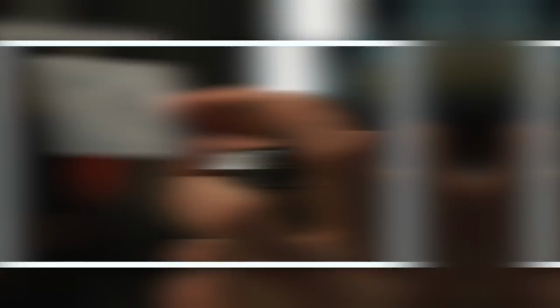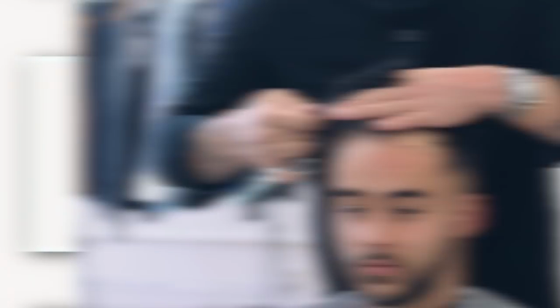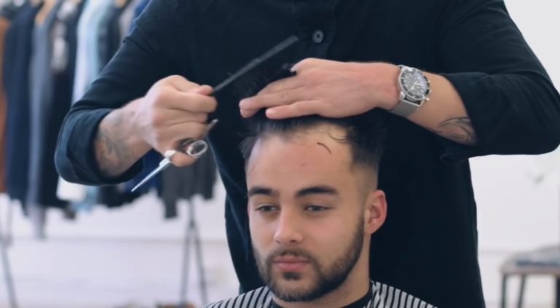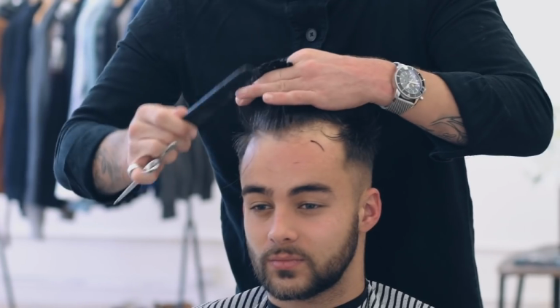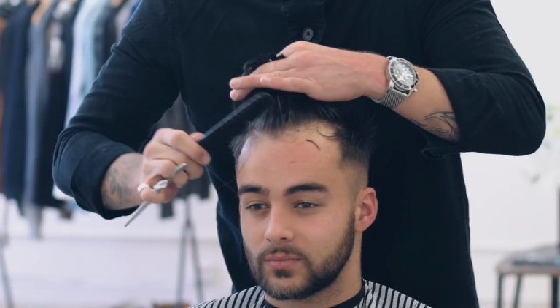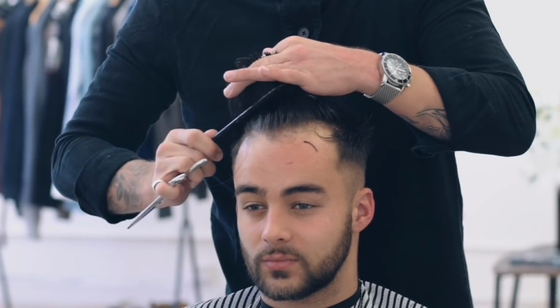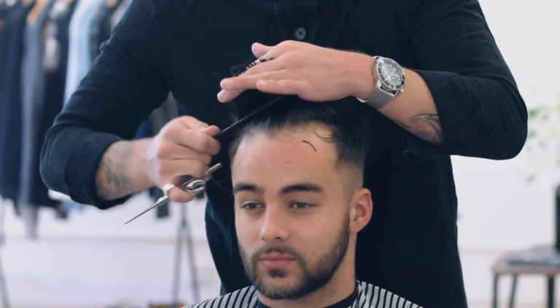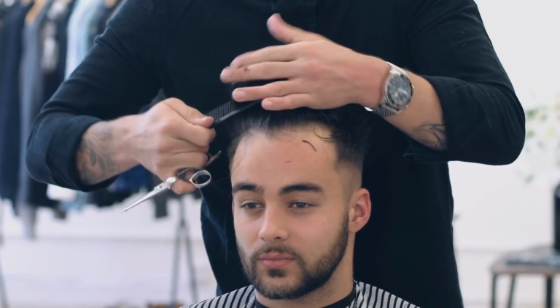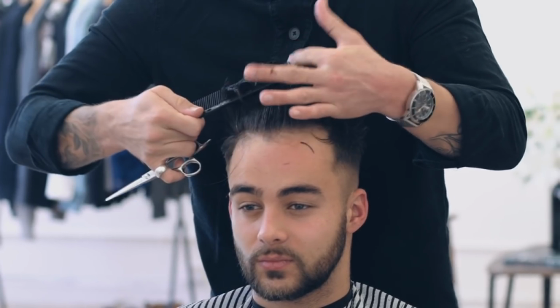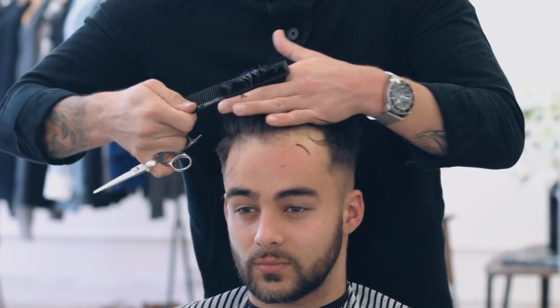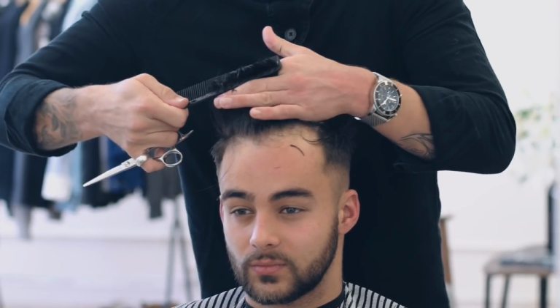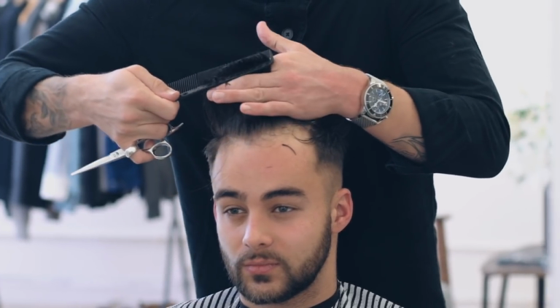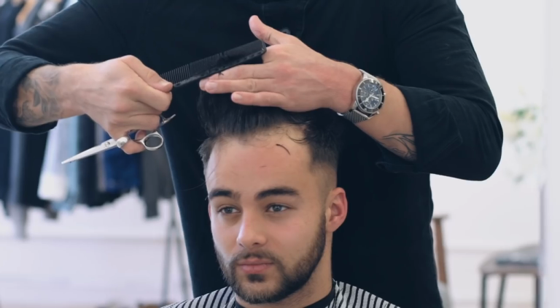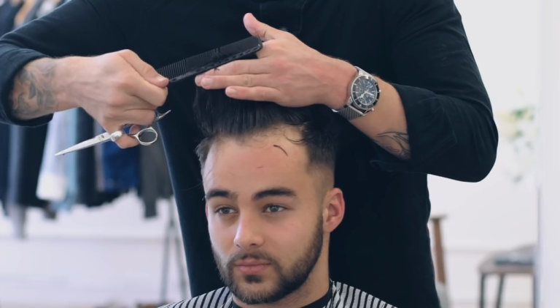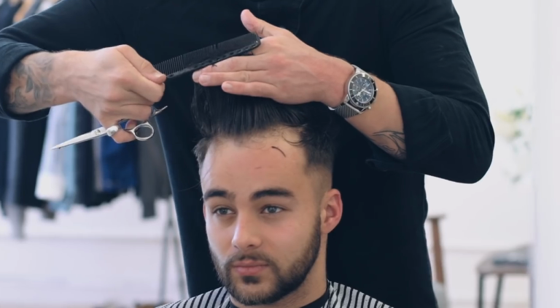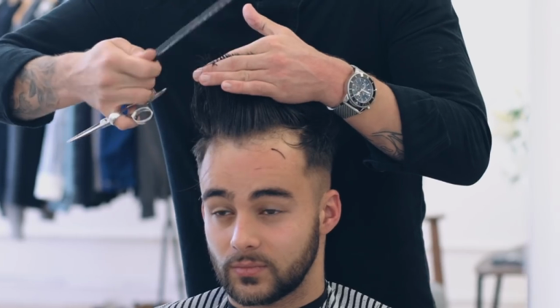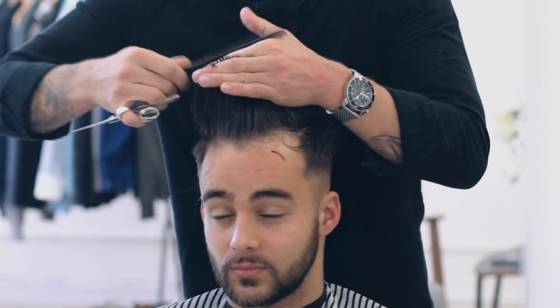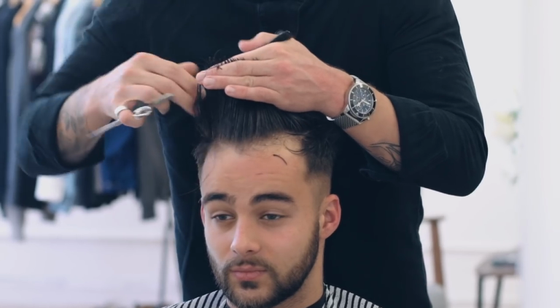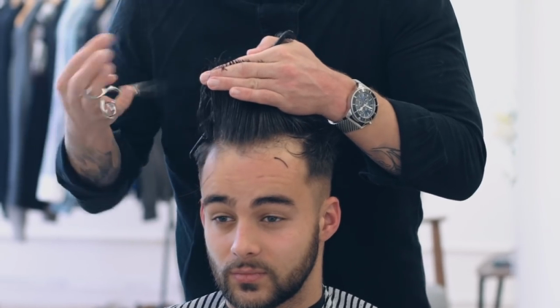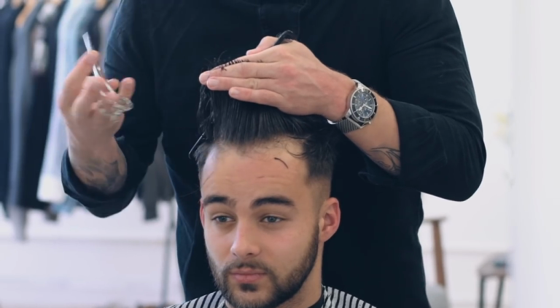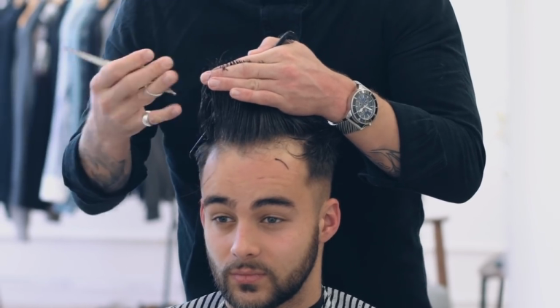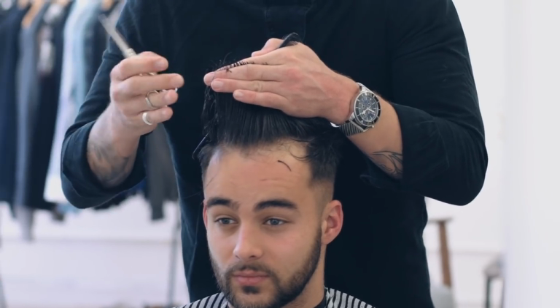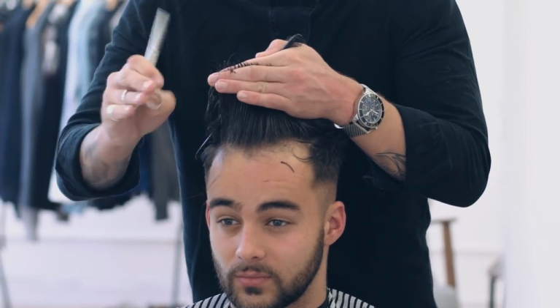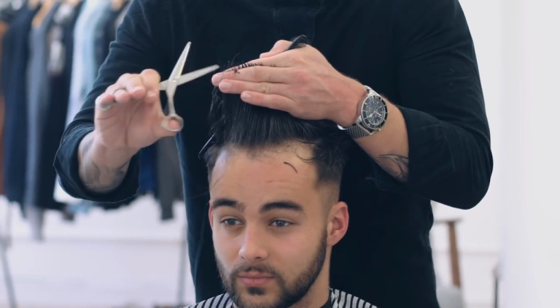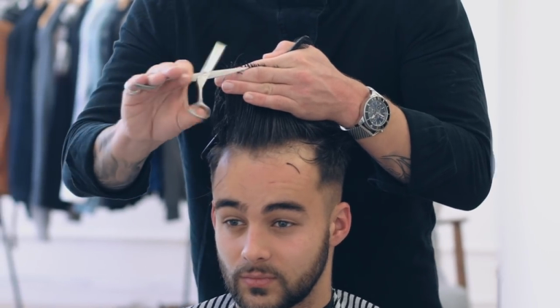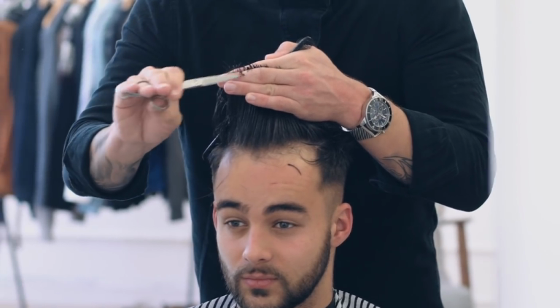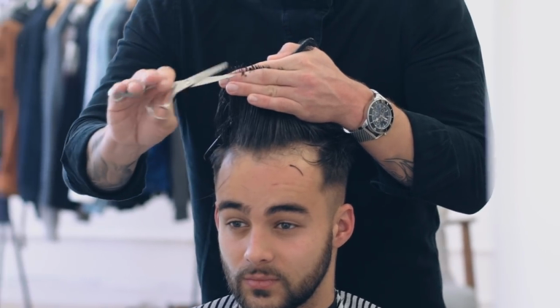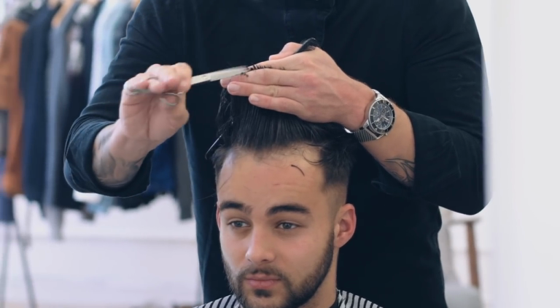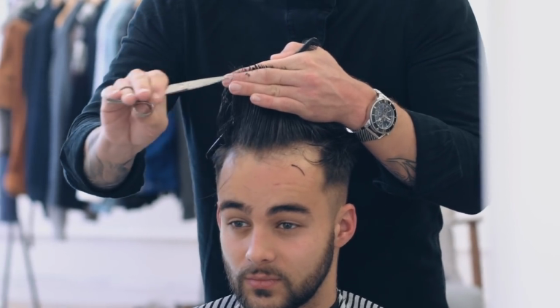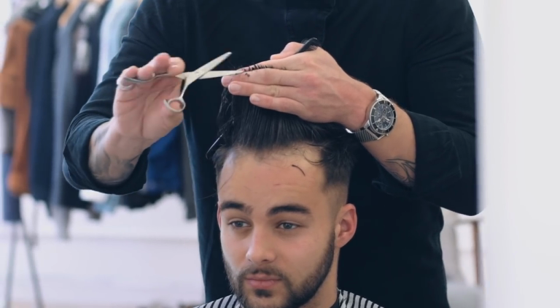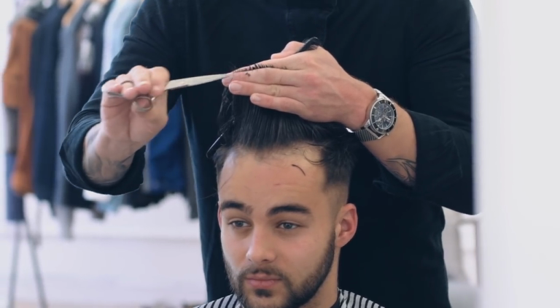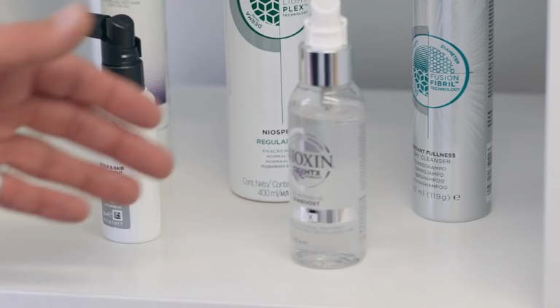Into the front, Luke left a slight disconnection between the top and the front, which would ultimately become the quiff.